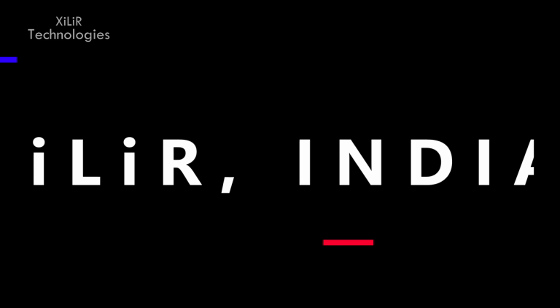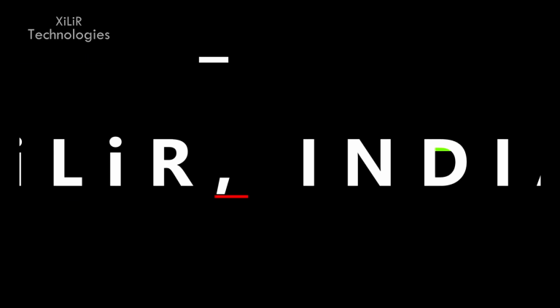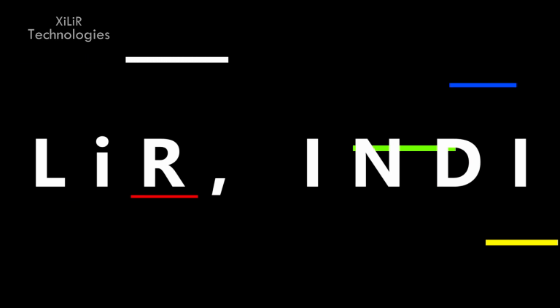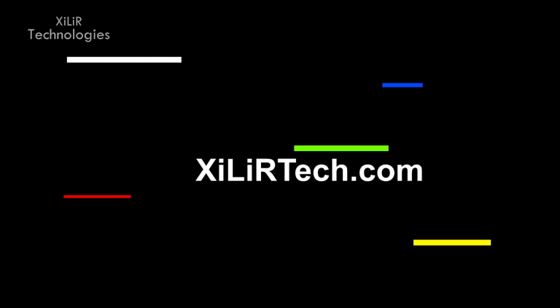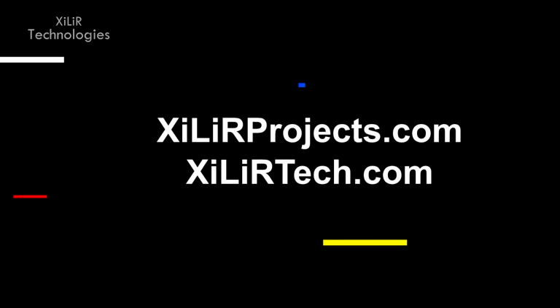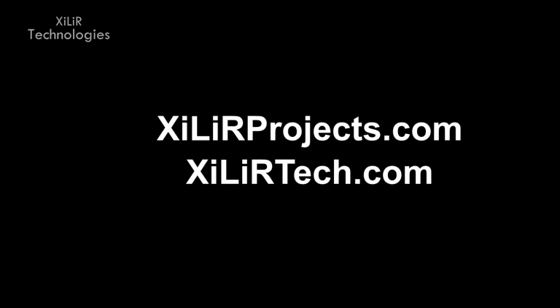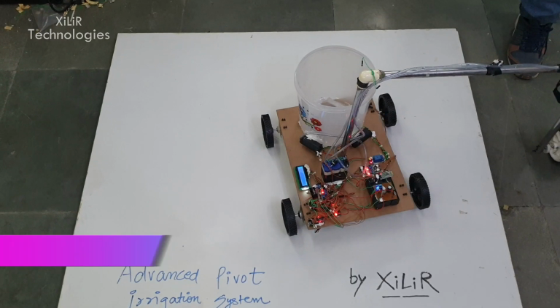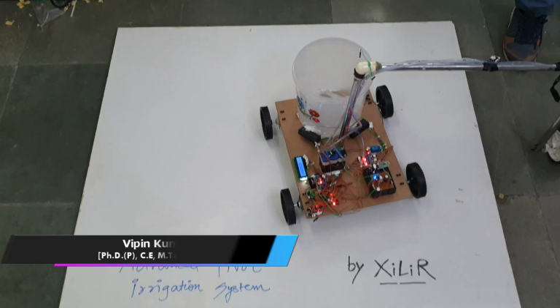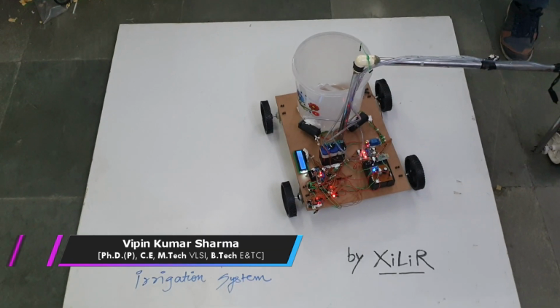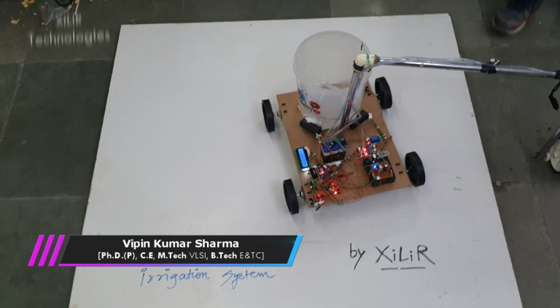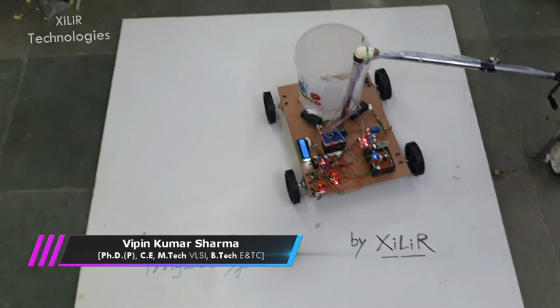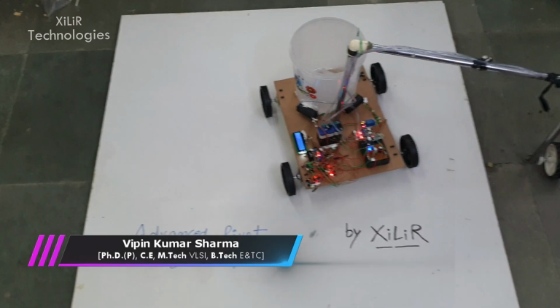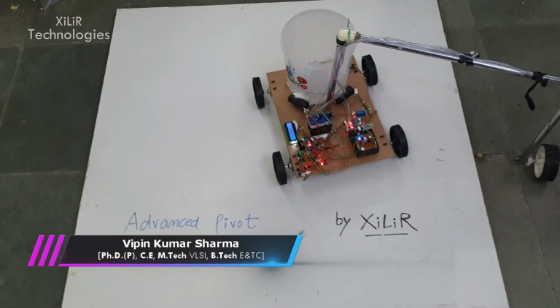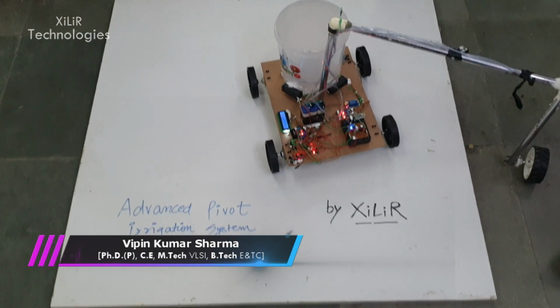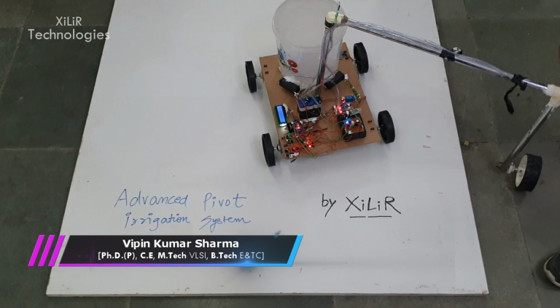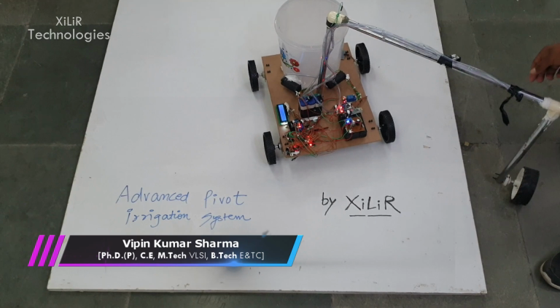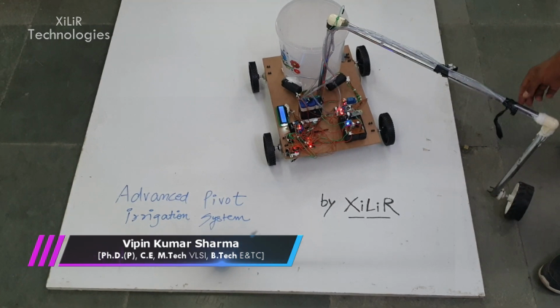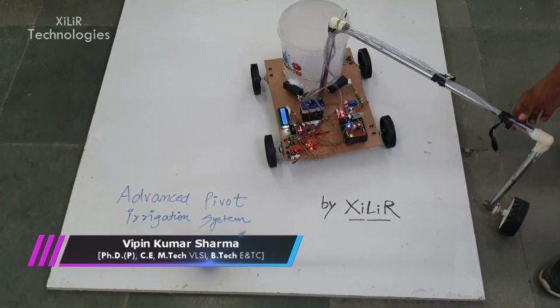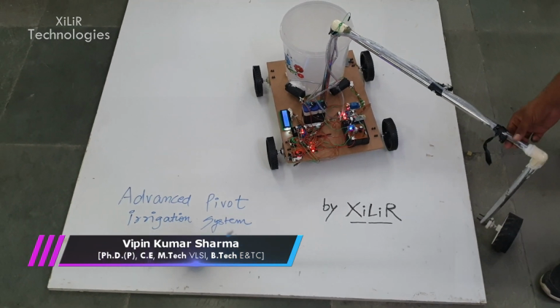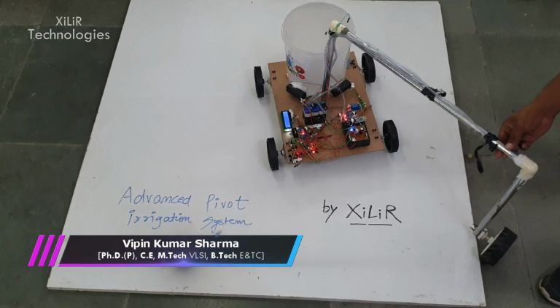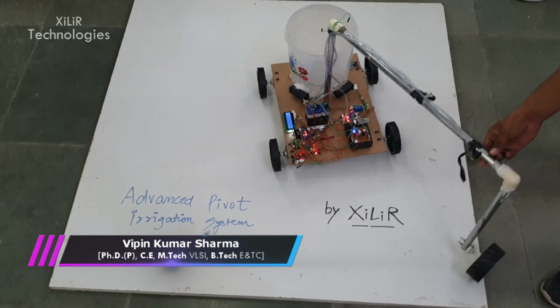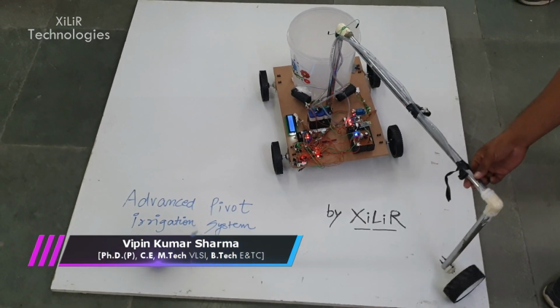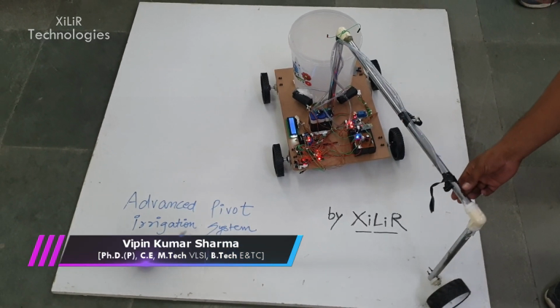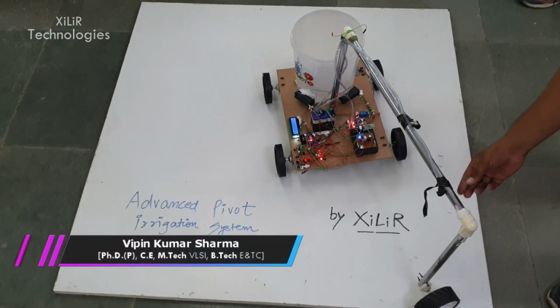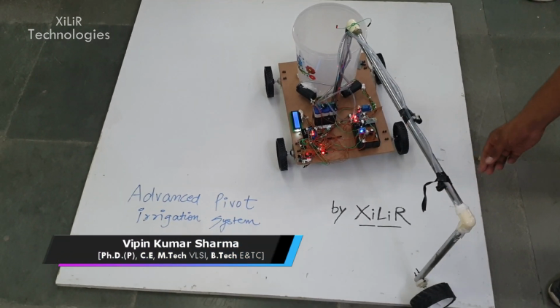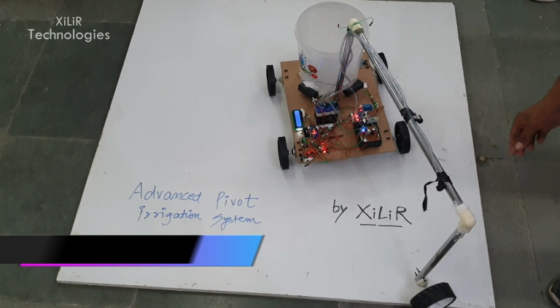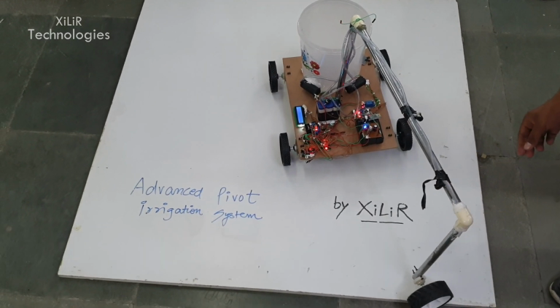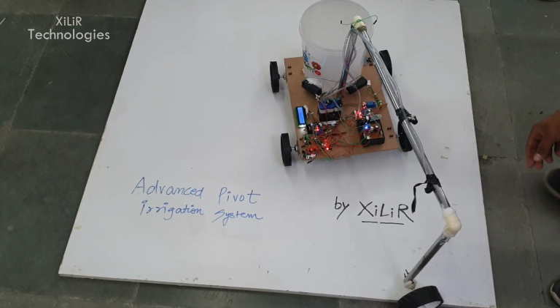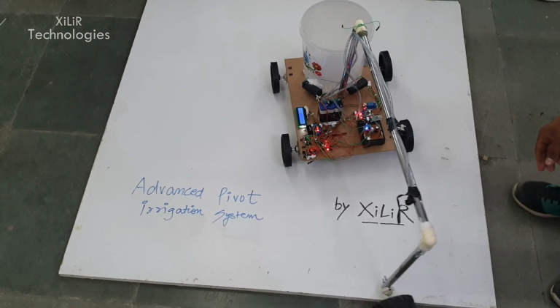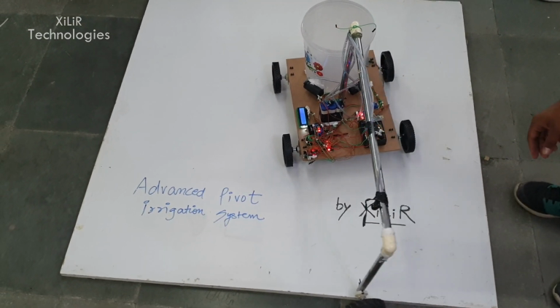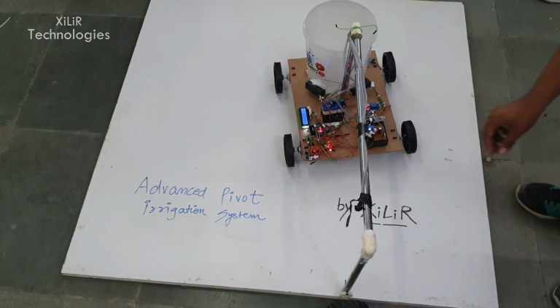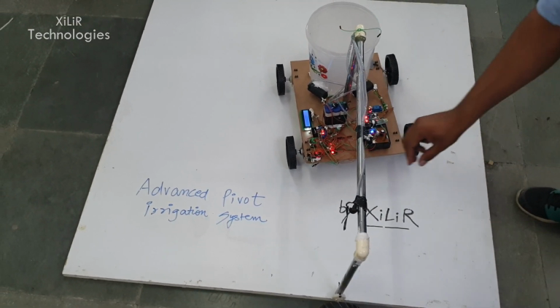Hello everyone, I am Vipanik Sharma from Zala Technologies. Today I am going to demonstrate a project named Advanced Pivot Irrigation System.